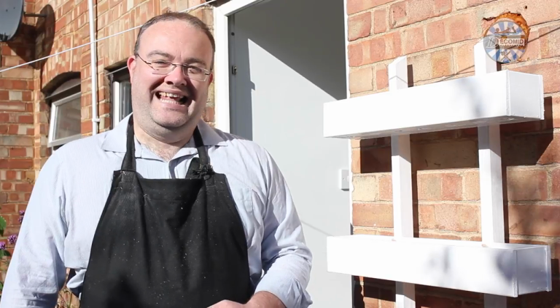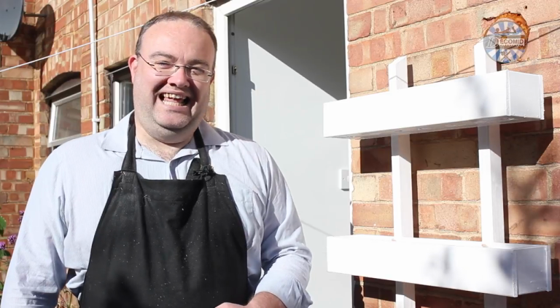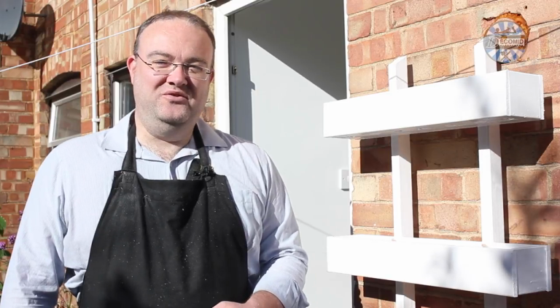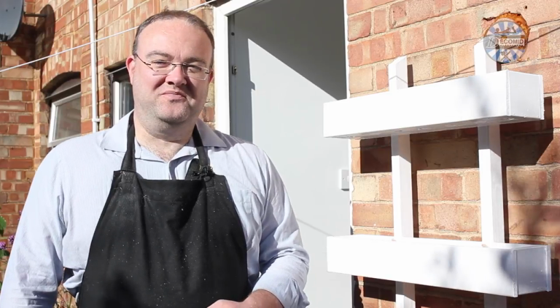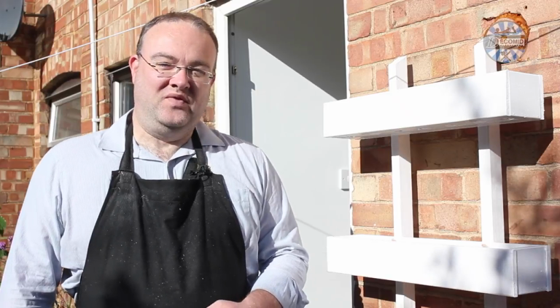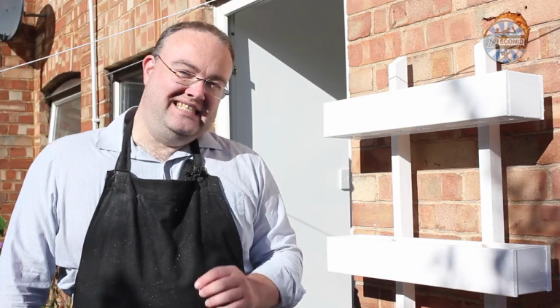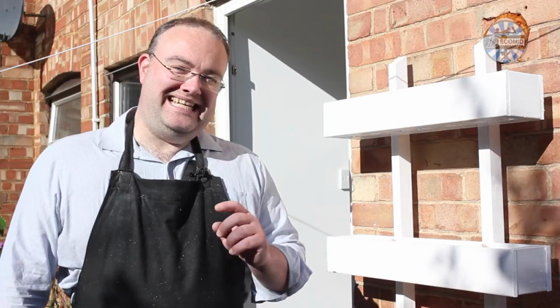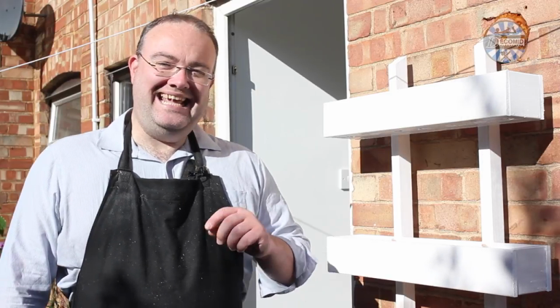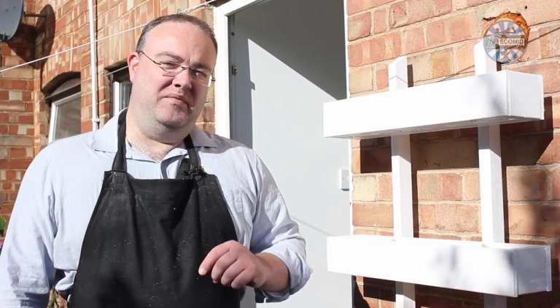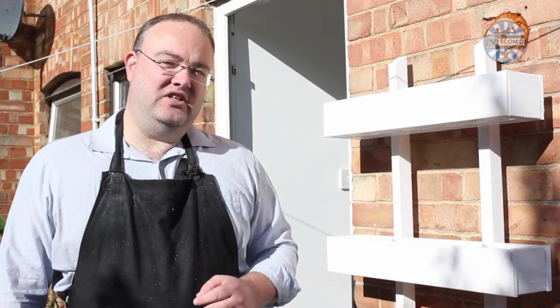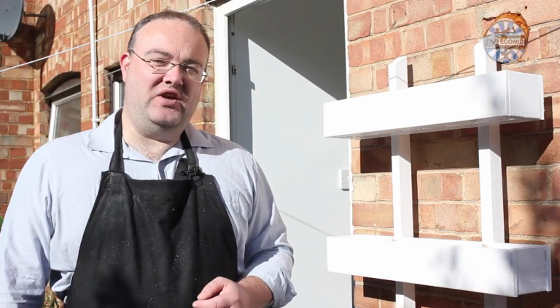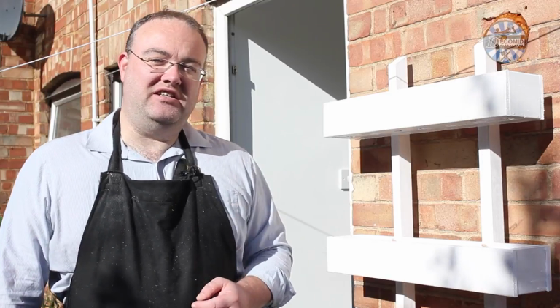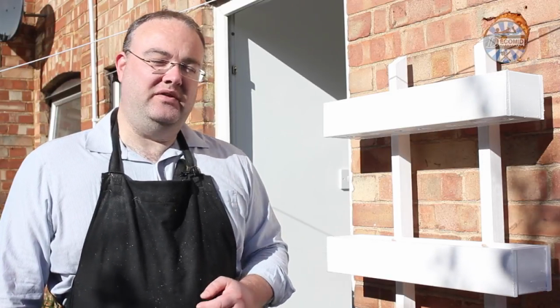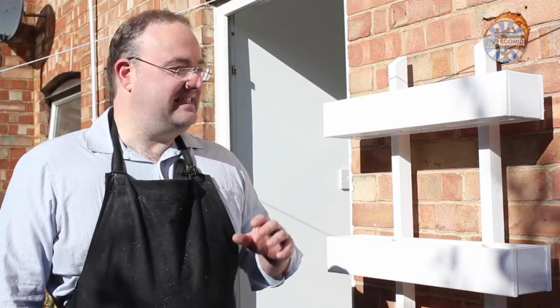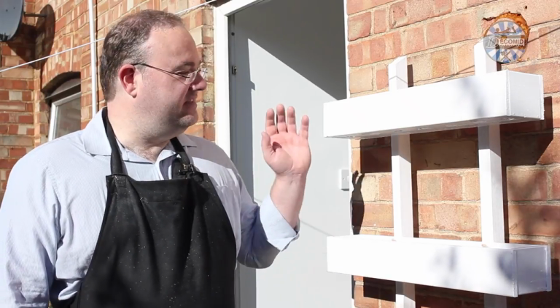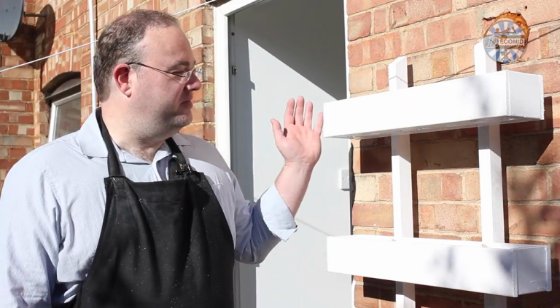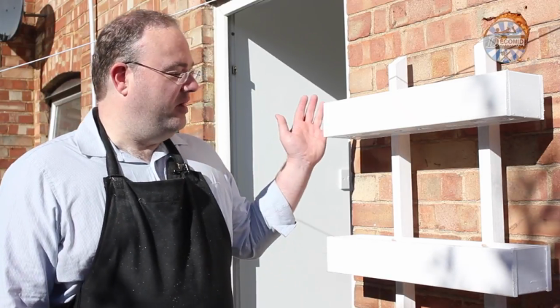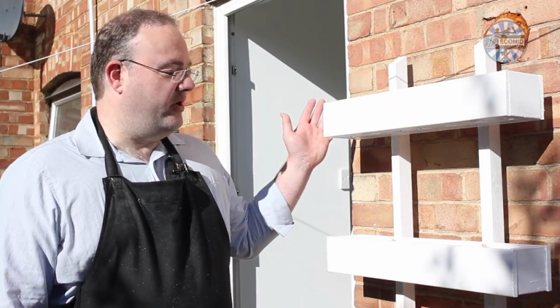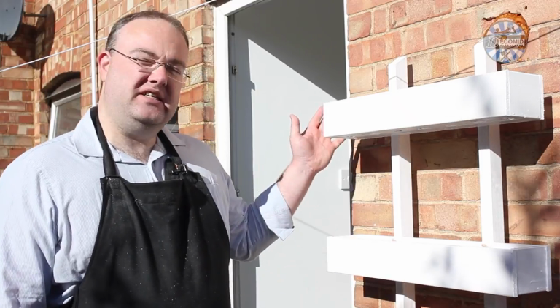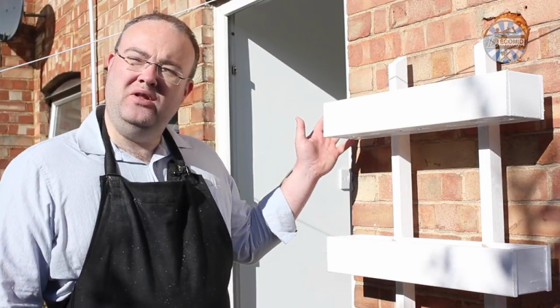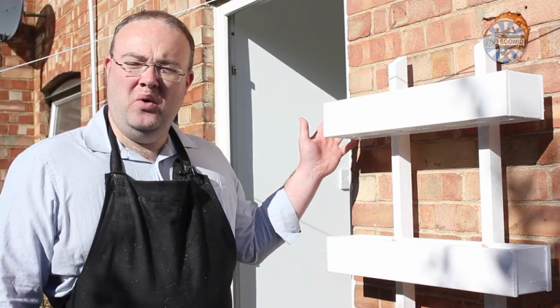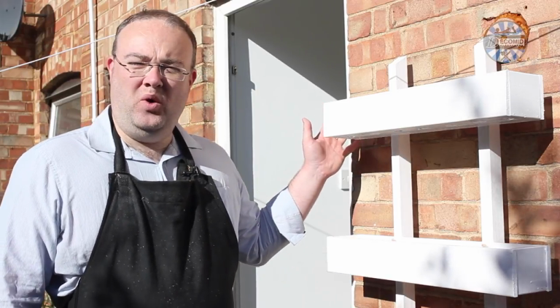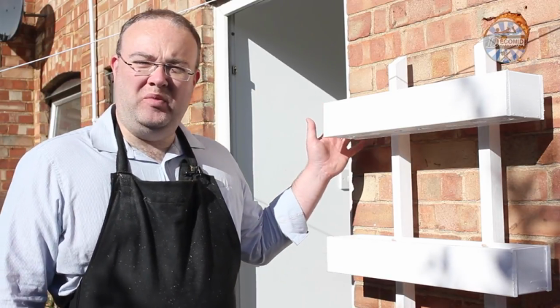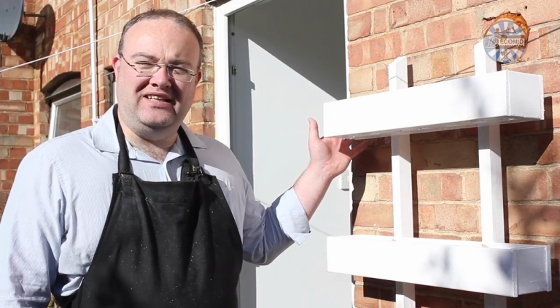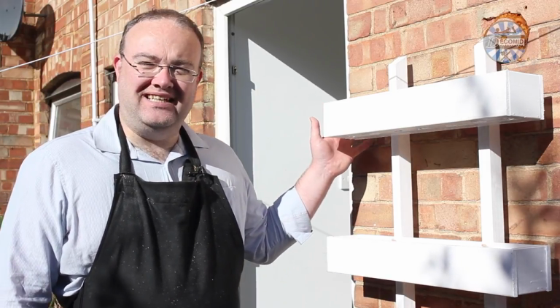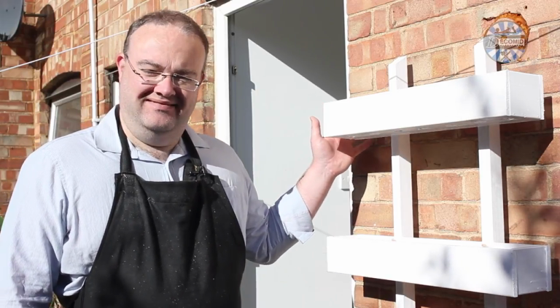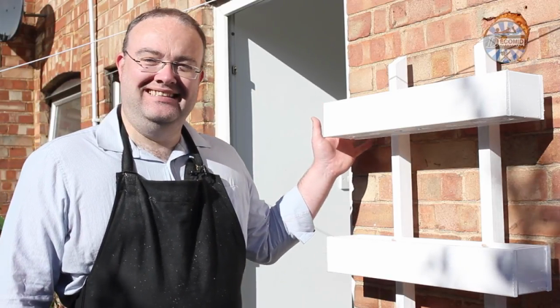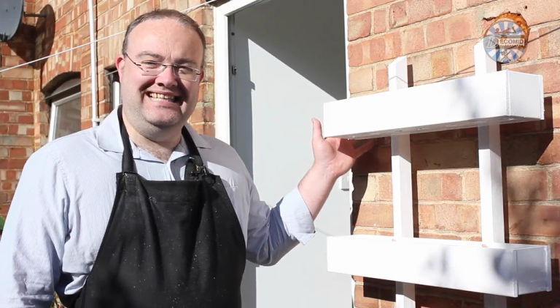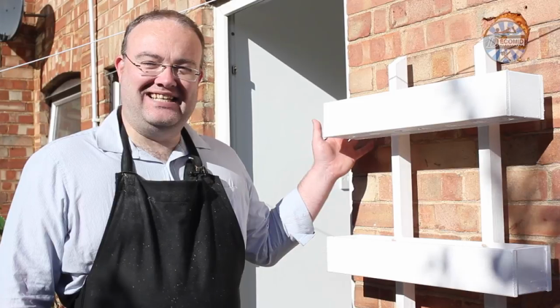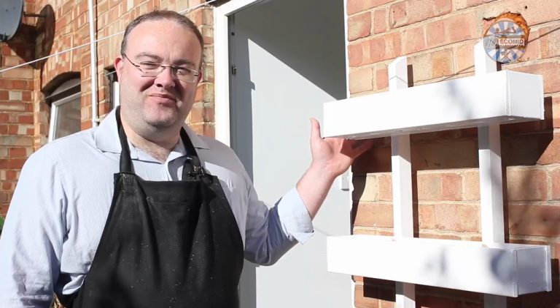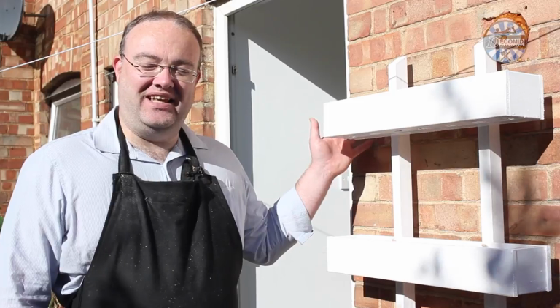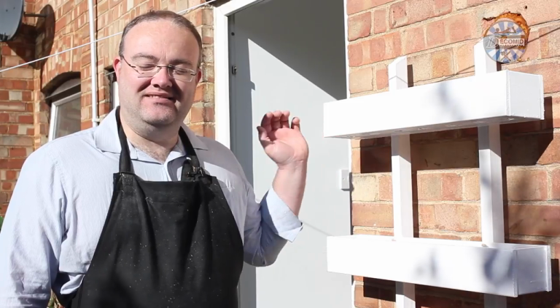Hello, today I'm going to show you how to build this handsome, practical wall planter. Let's get on with it.